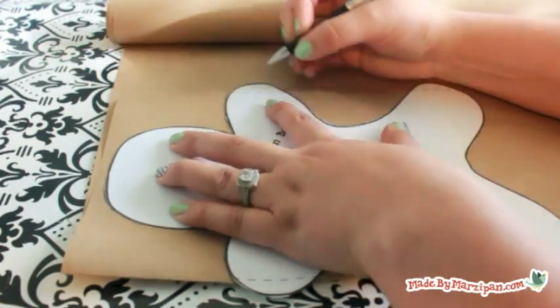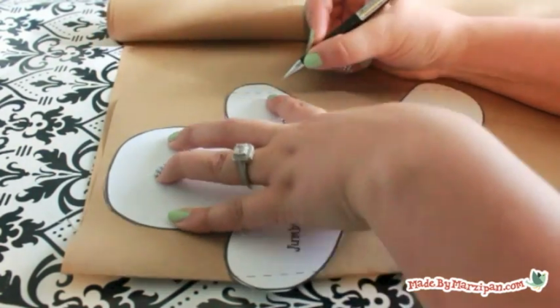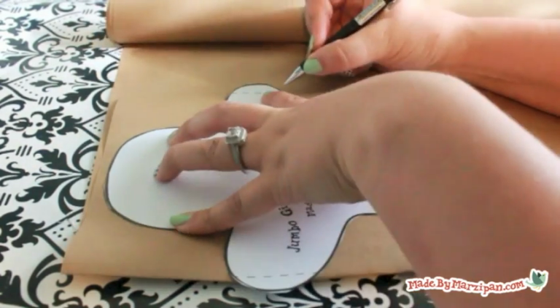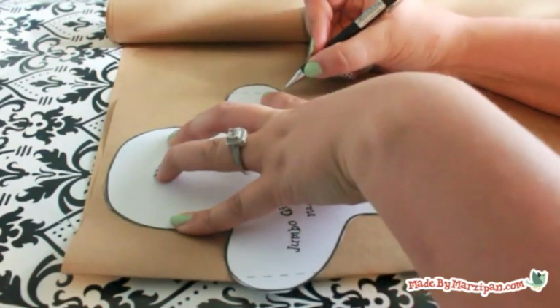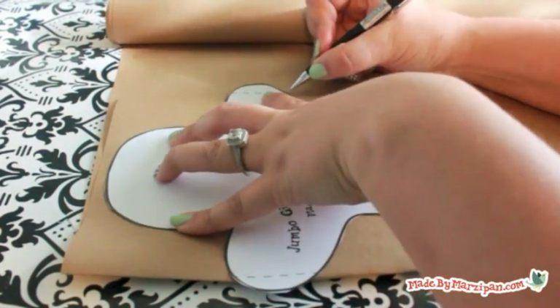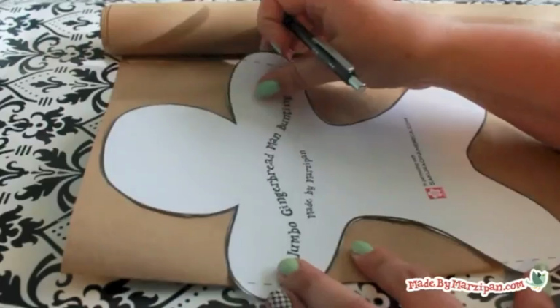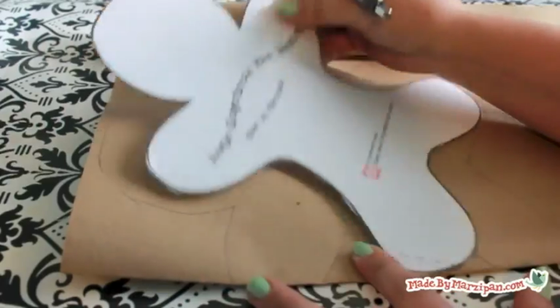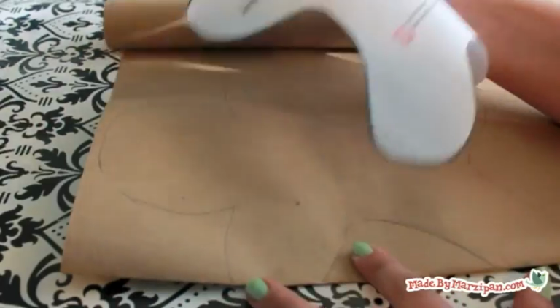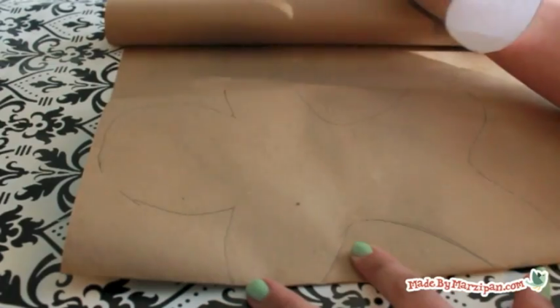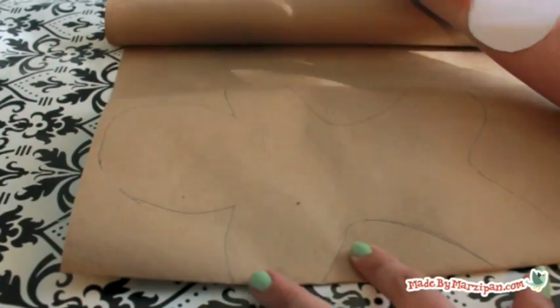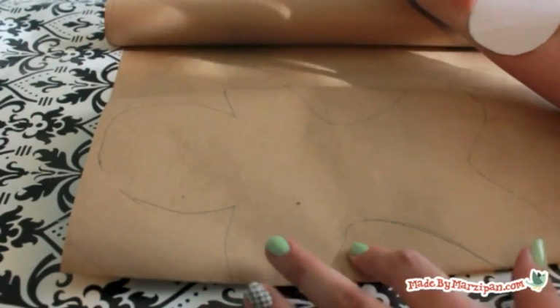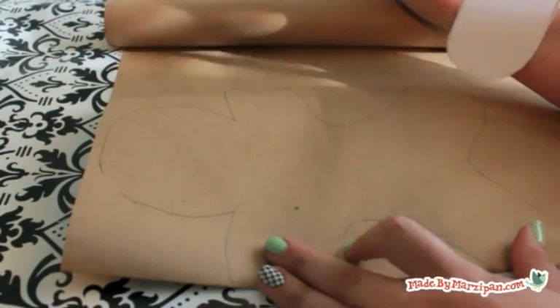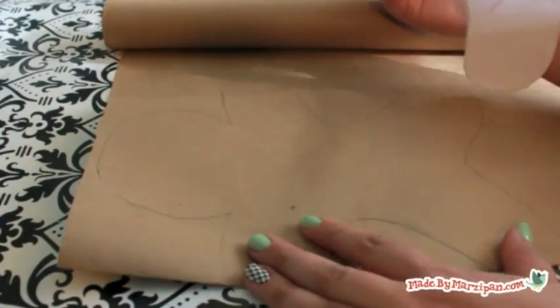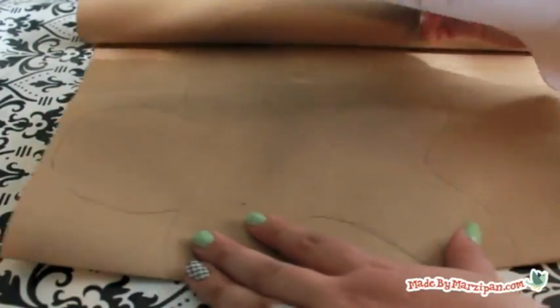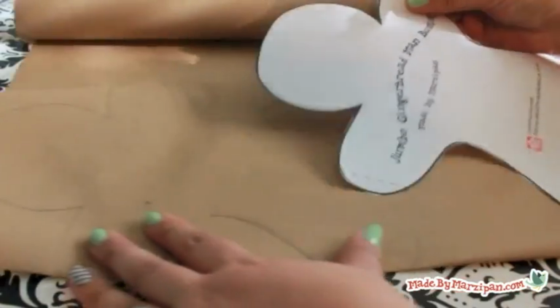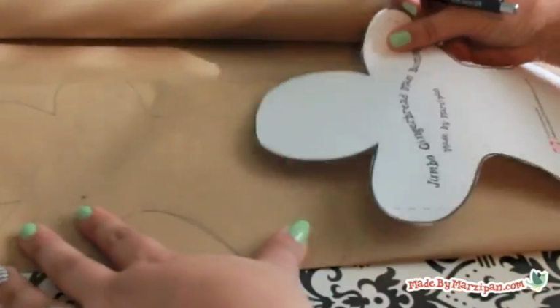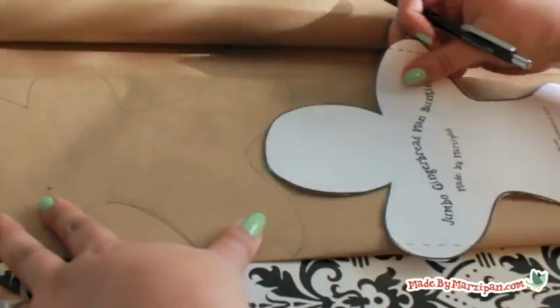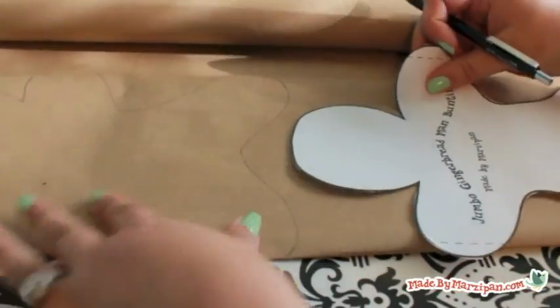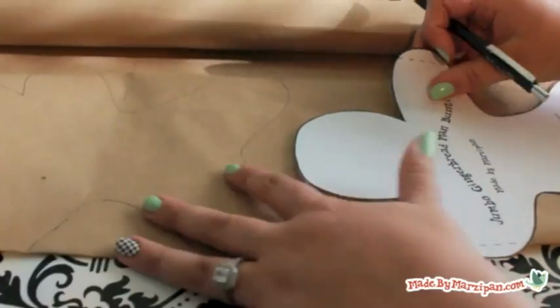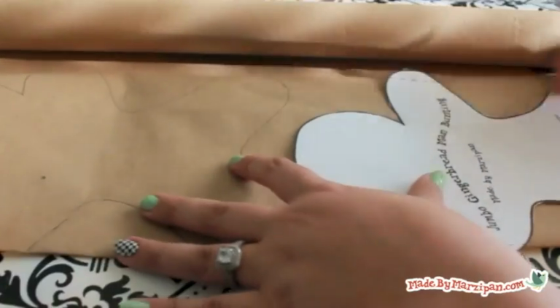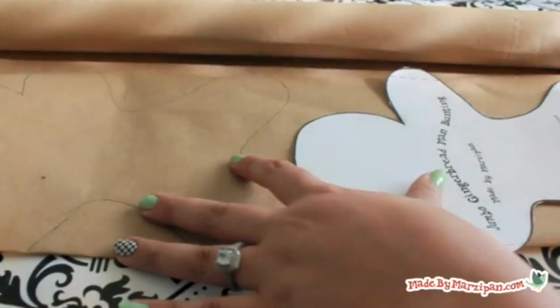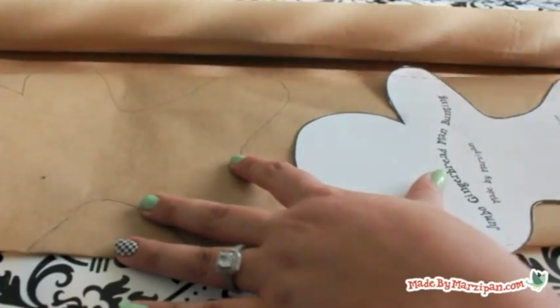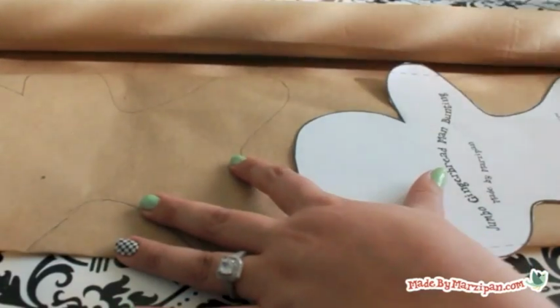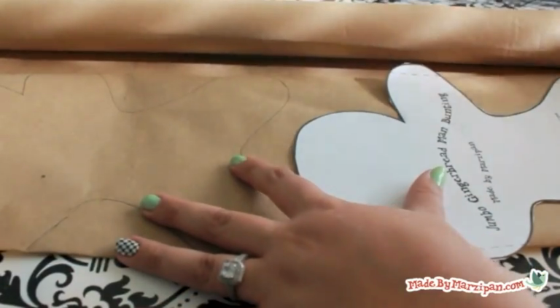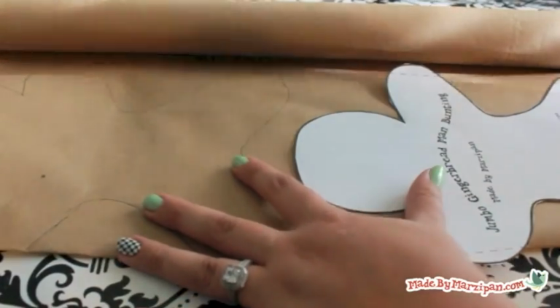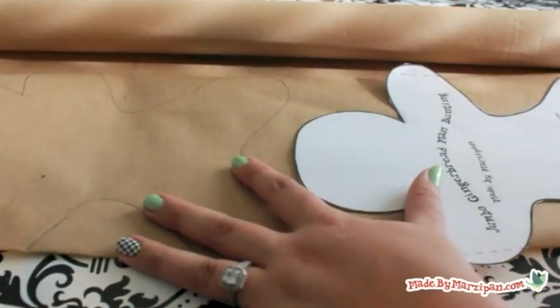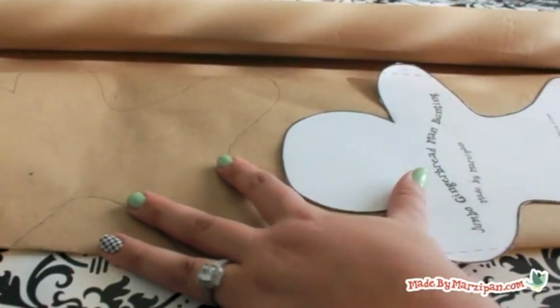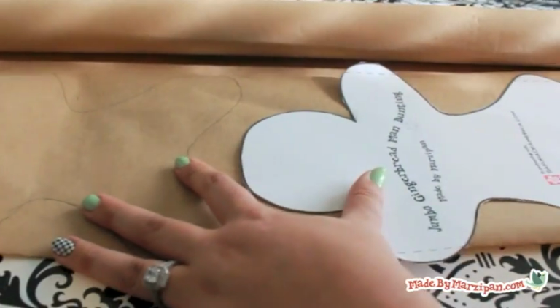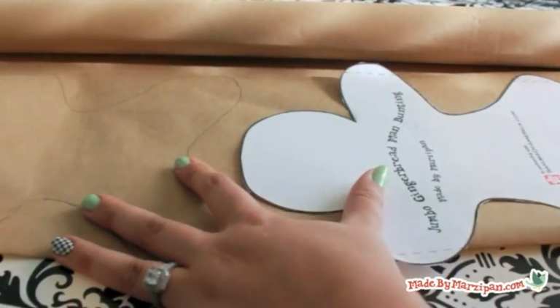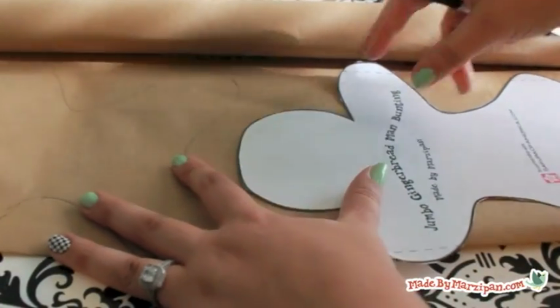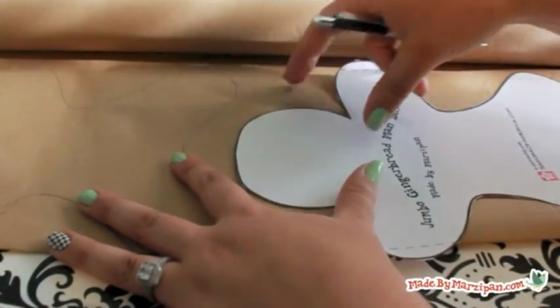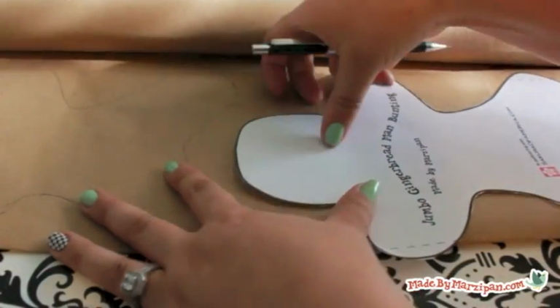Trace around the template. I'm choosing to cut two because I'll be making a front and back later.